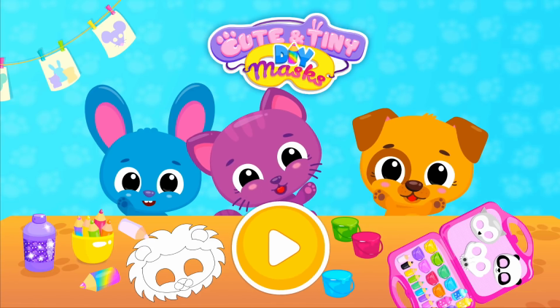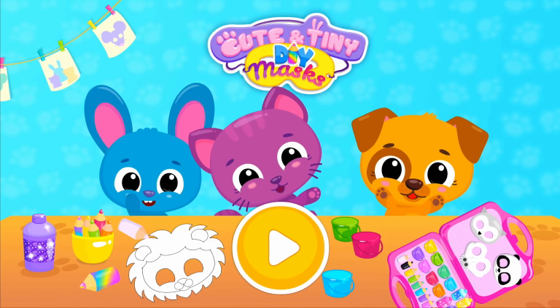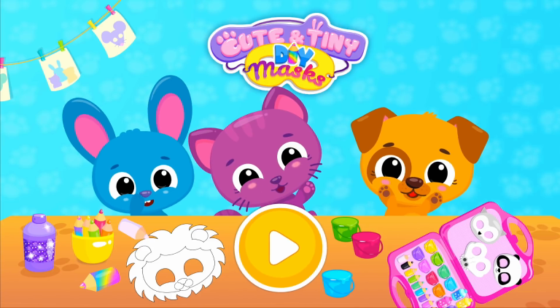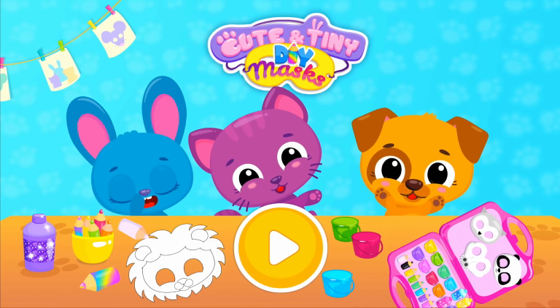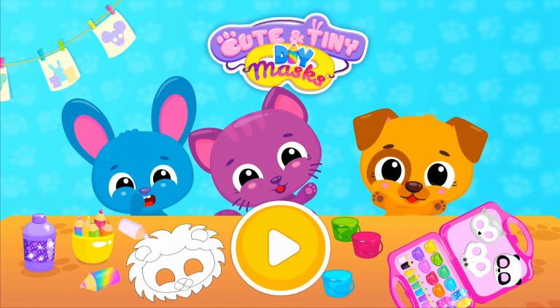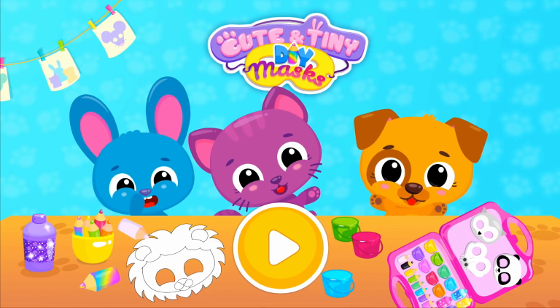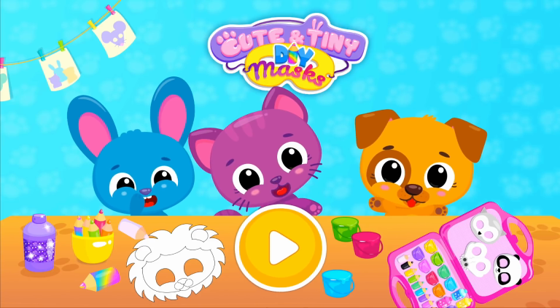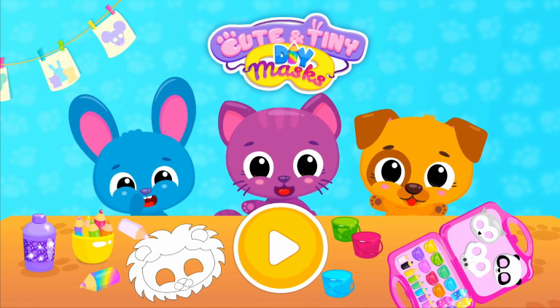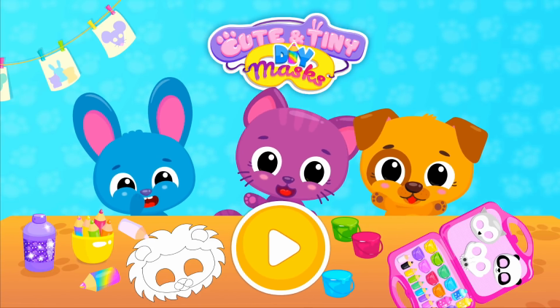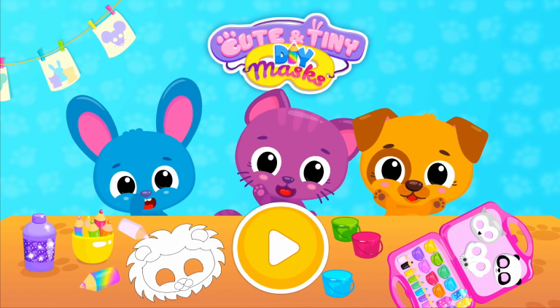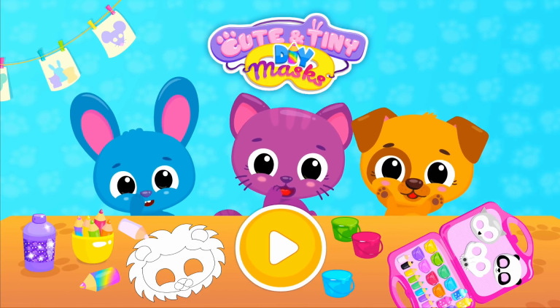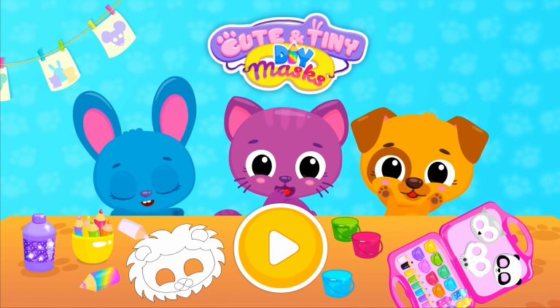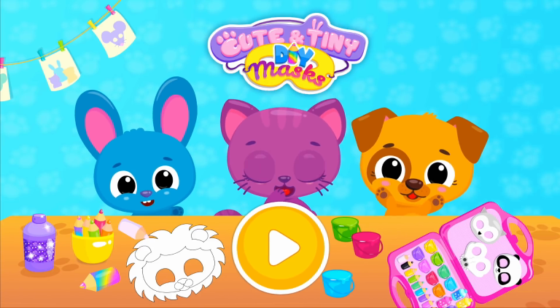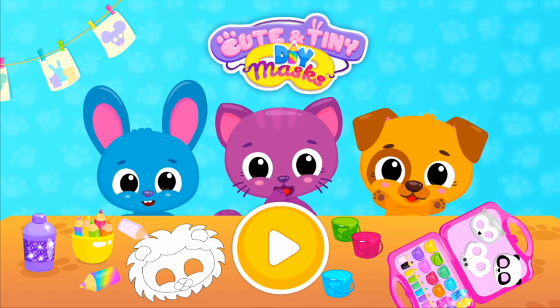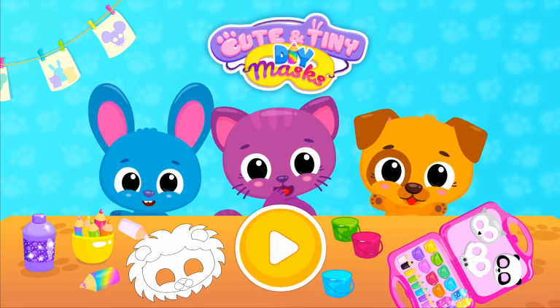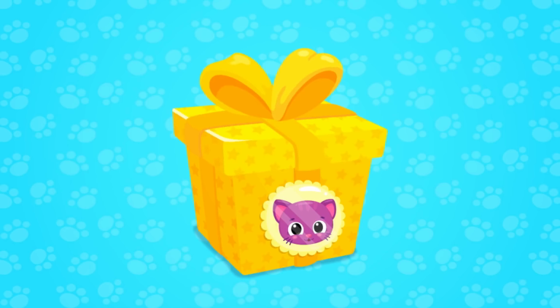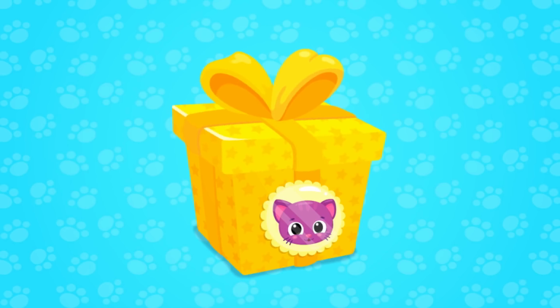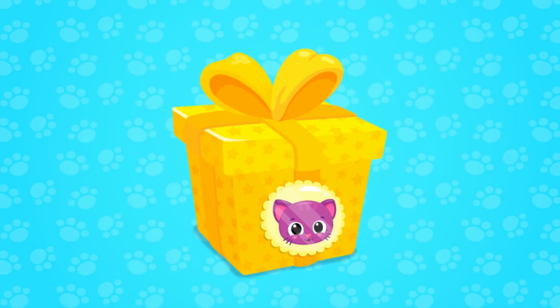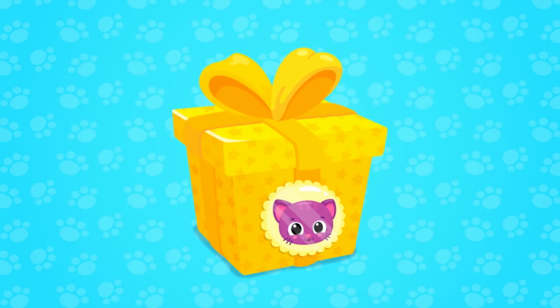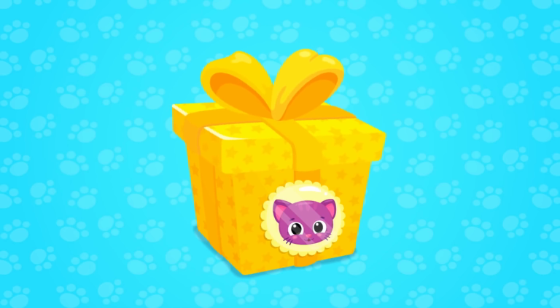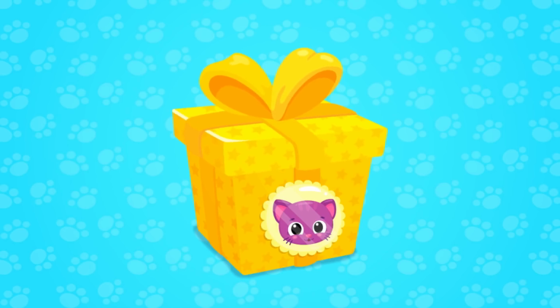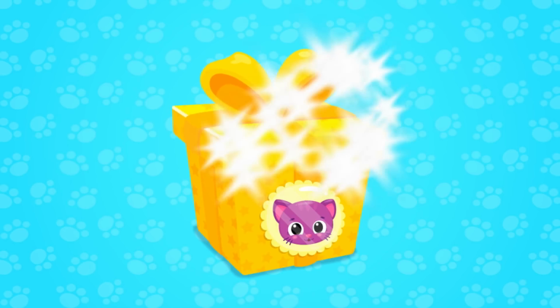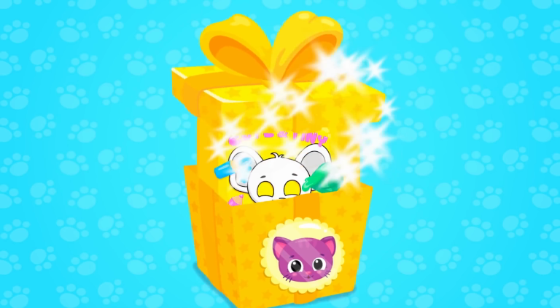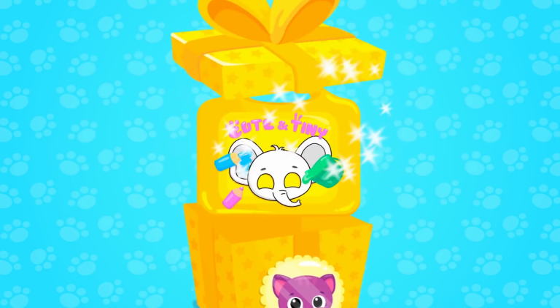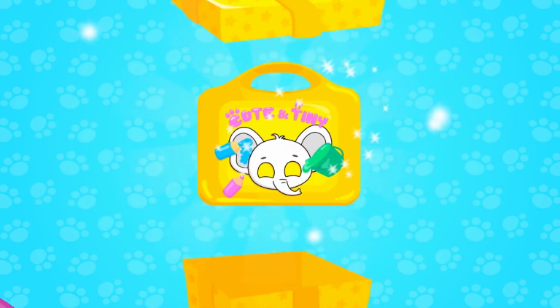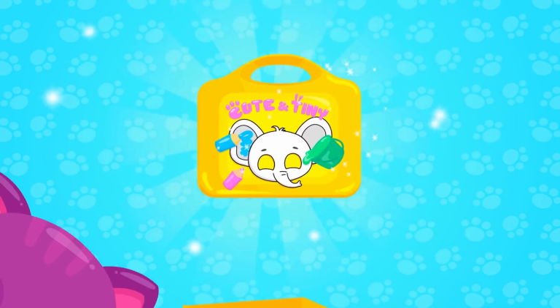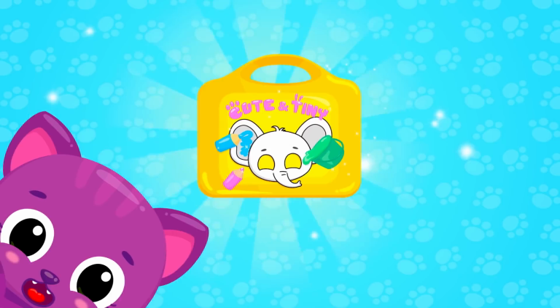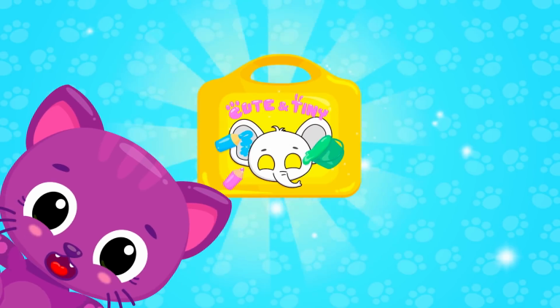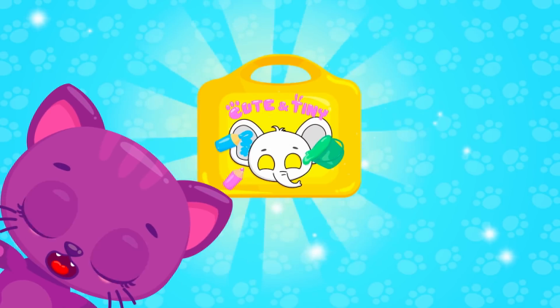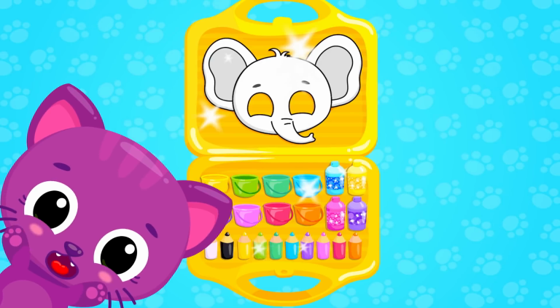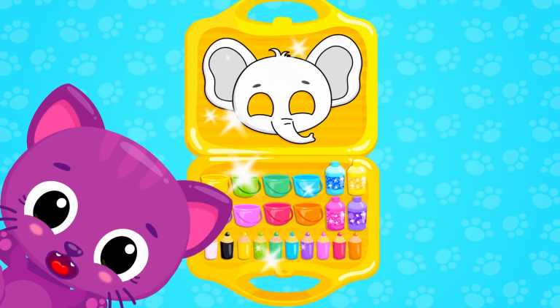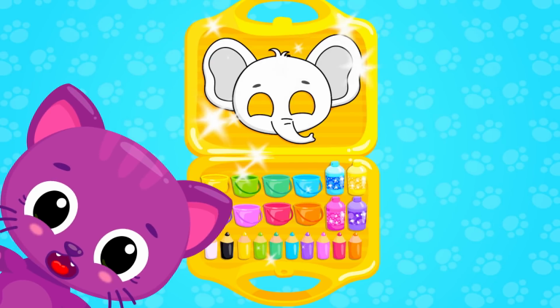Cute and tiny! You got a gift! Open it! It's a costume kit!